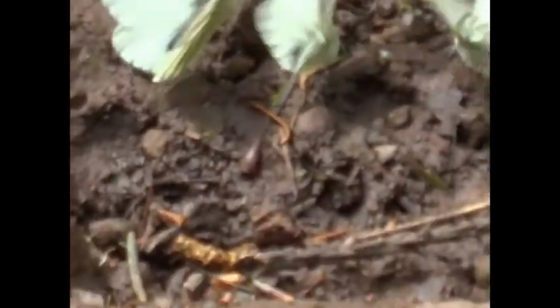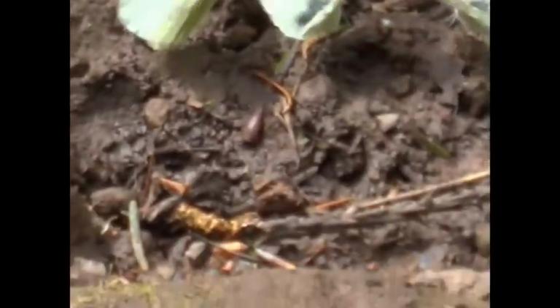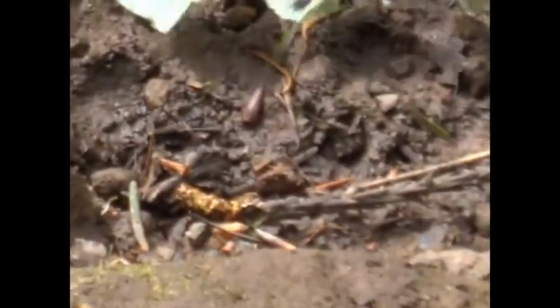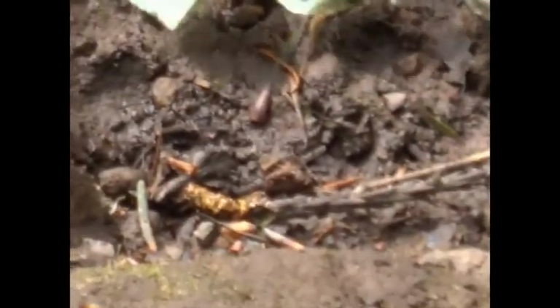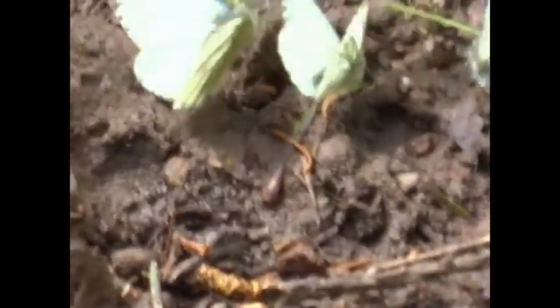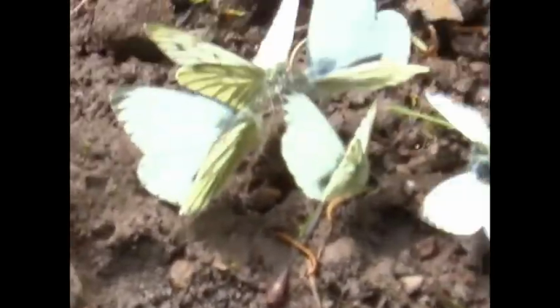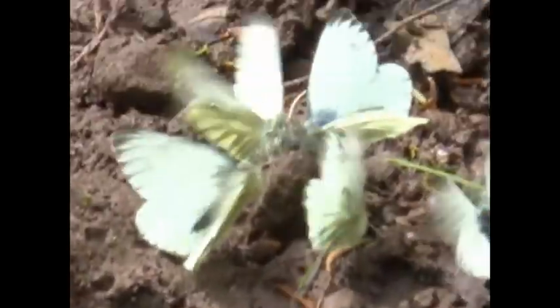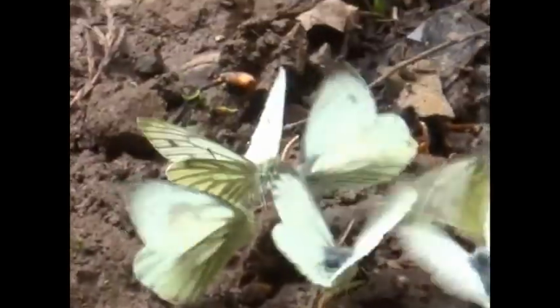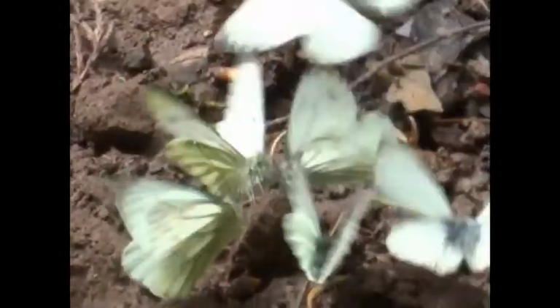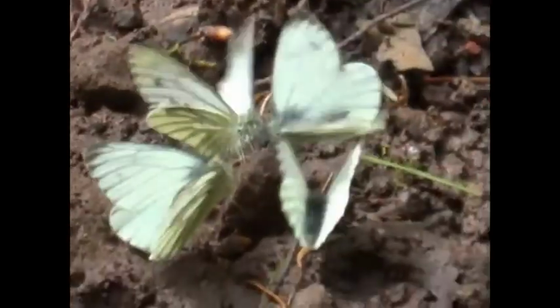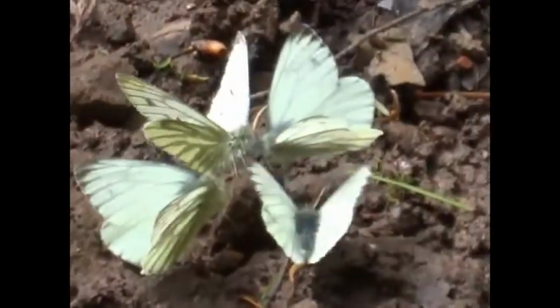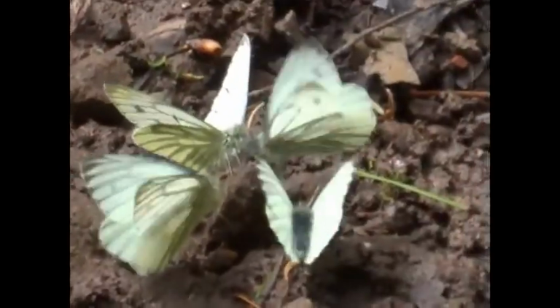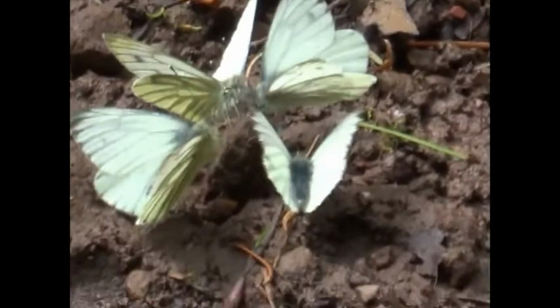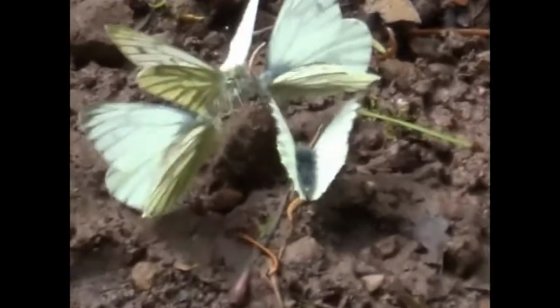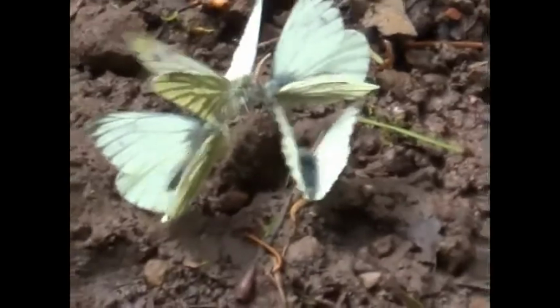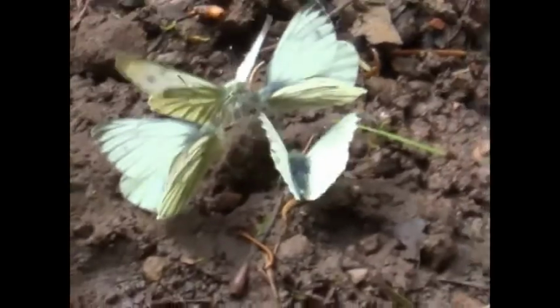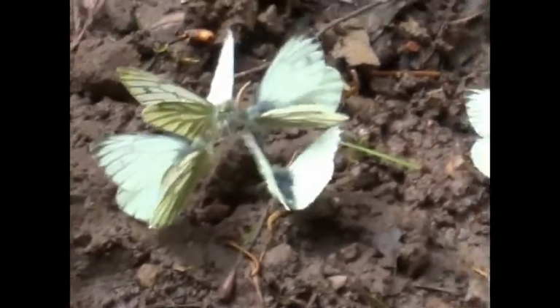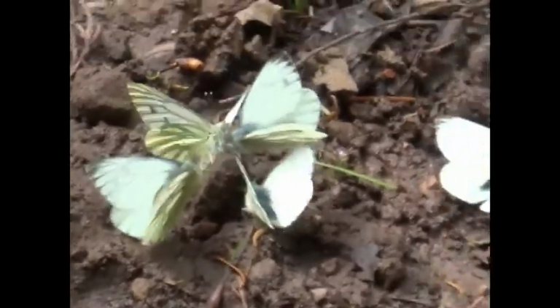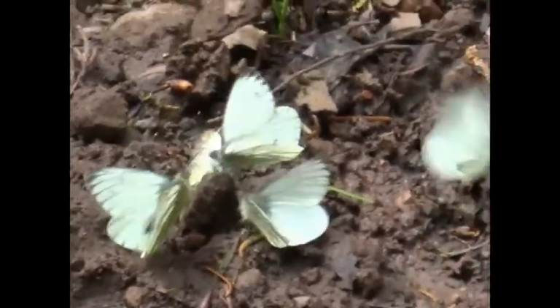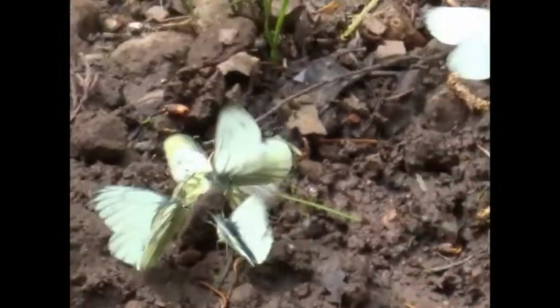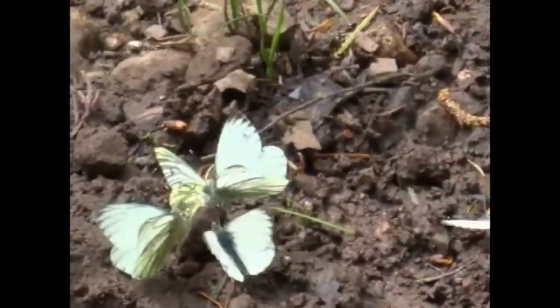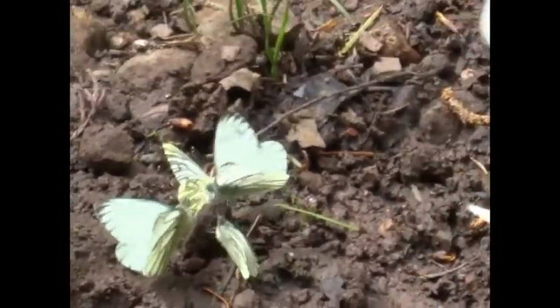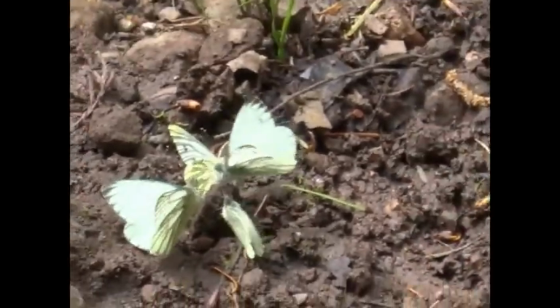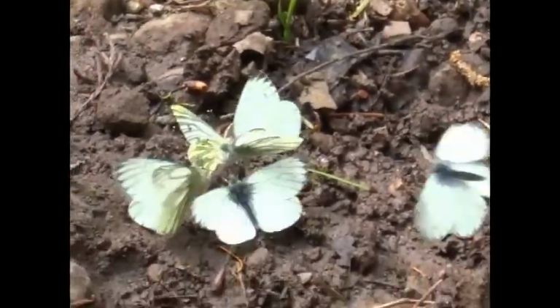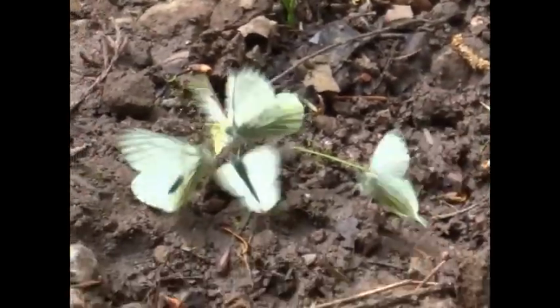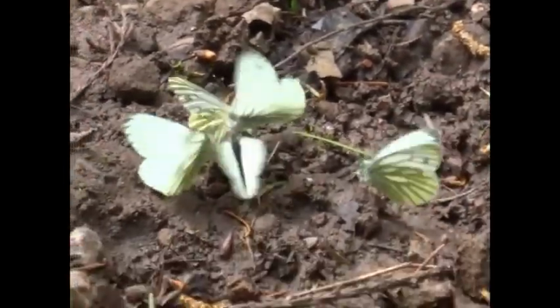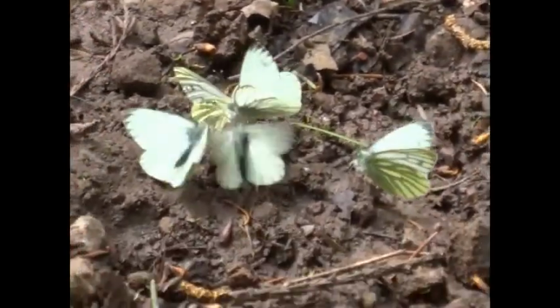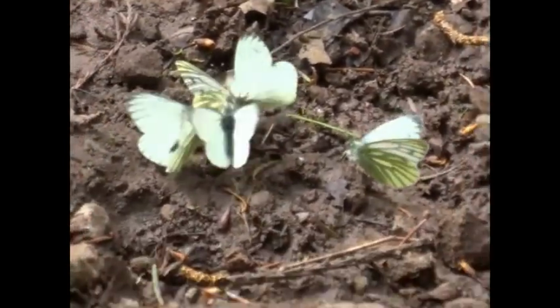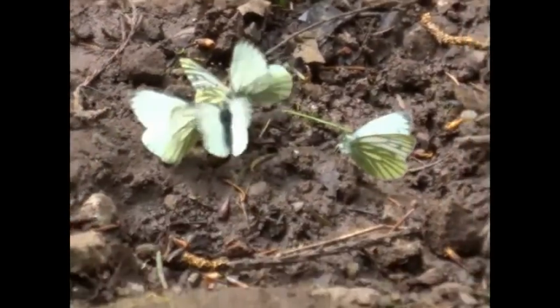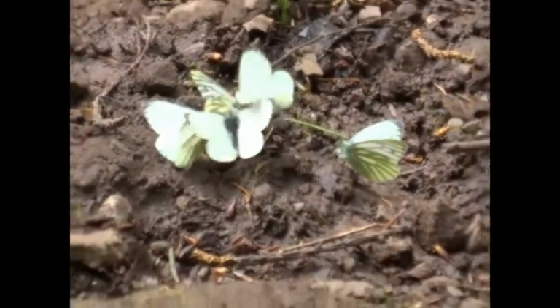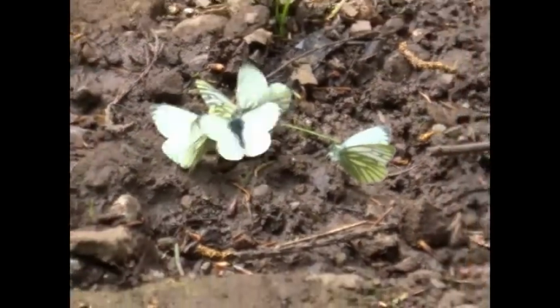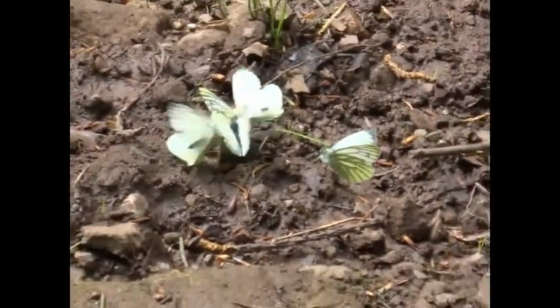They pass them on to the female during mating, so it's very rare to see females carrying out this process.